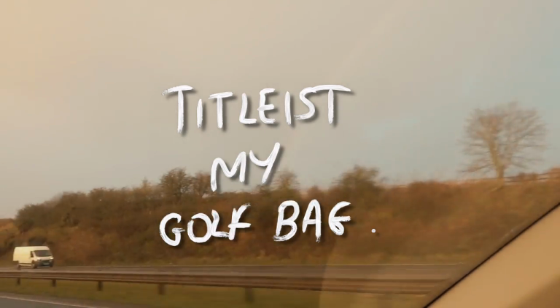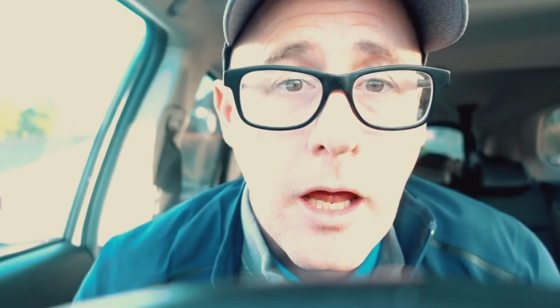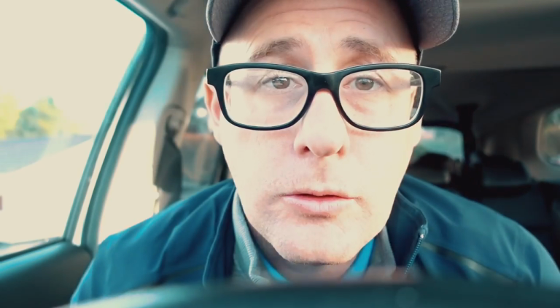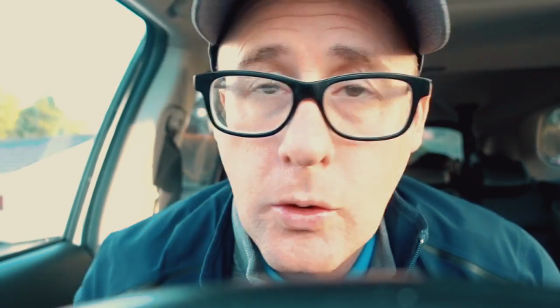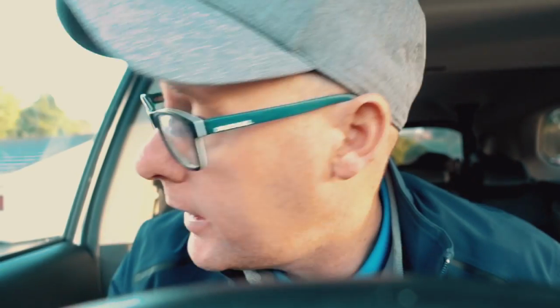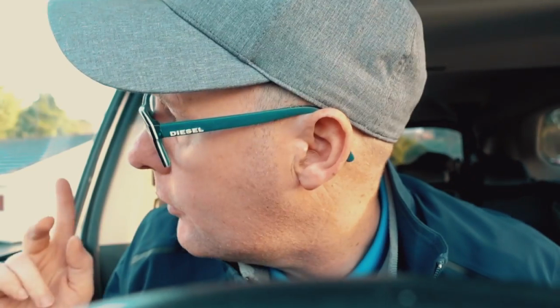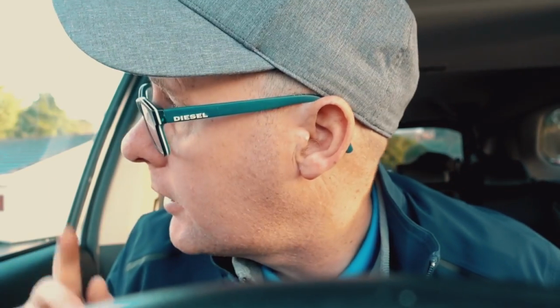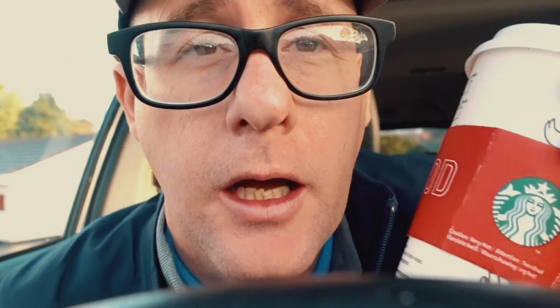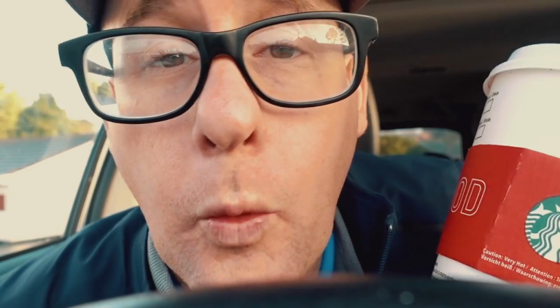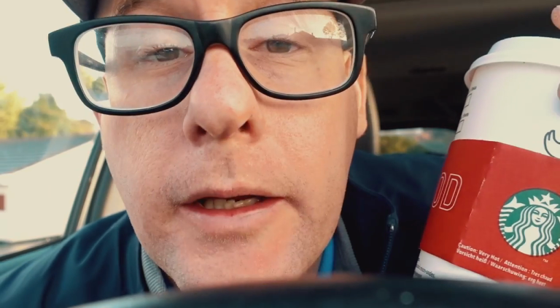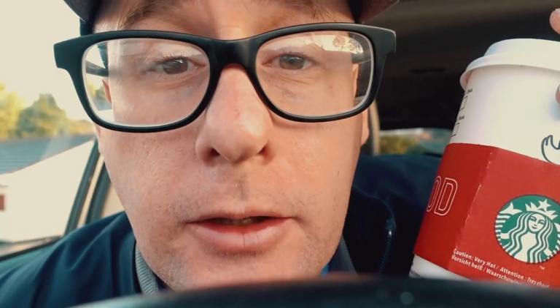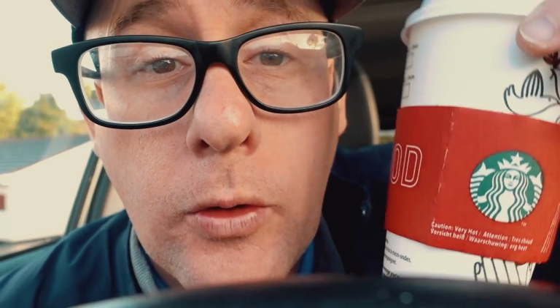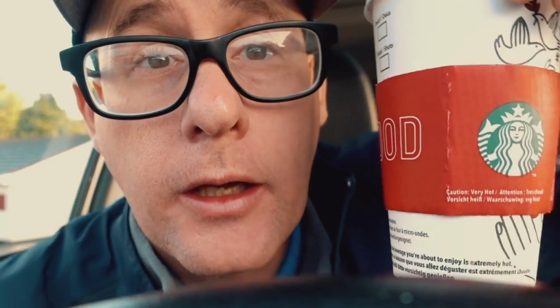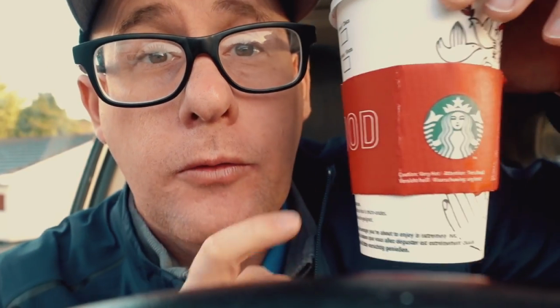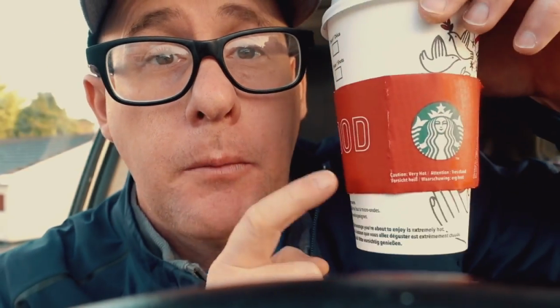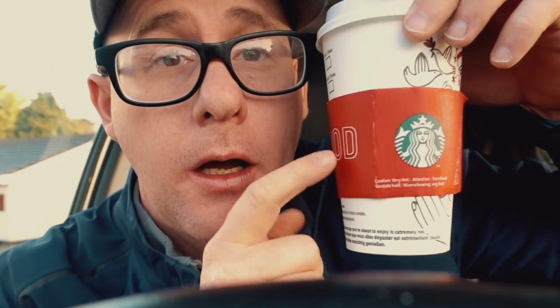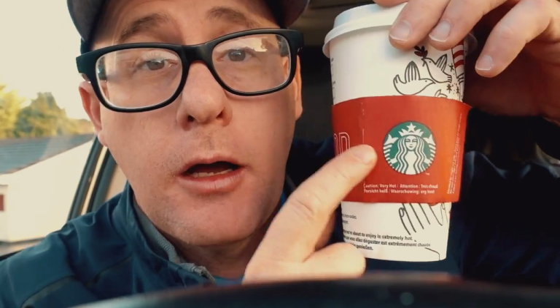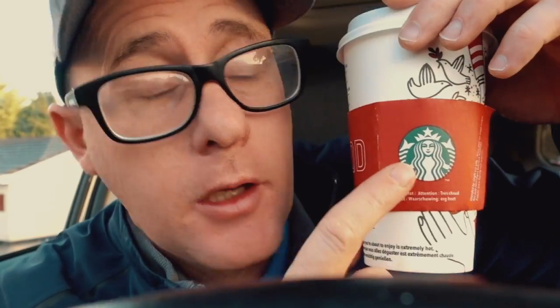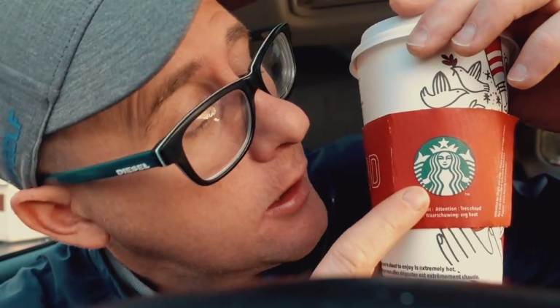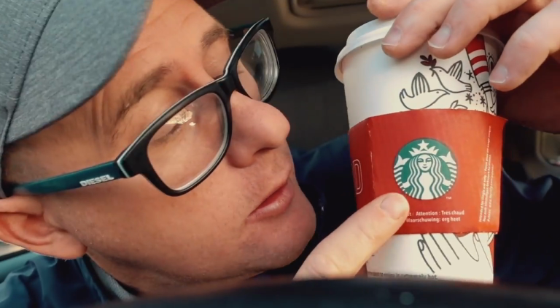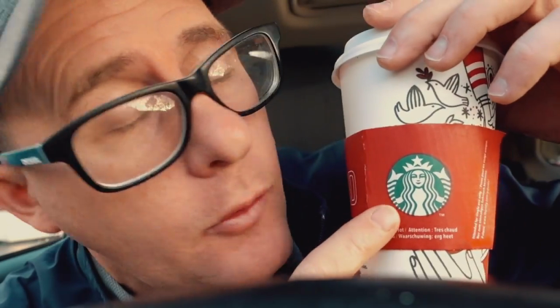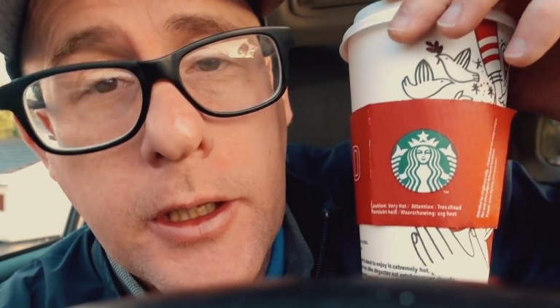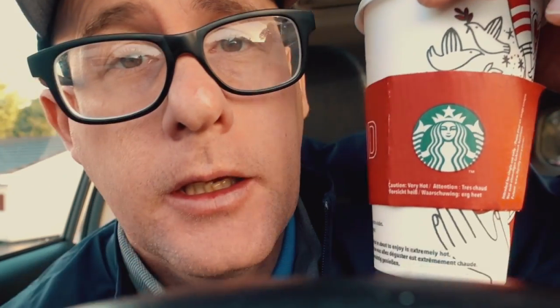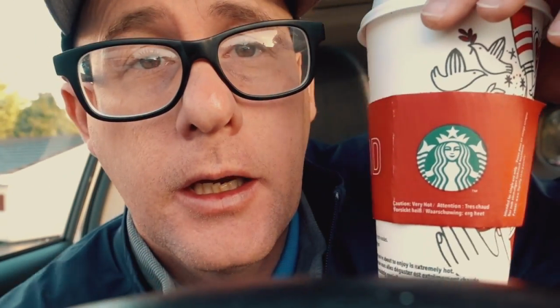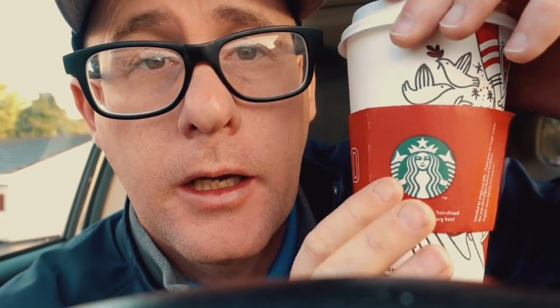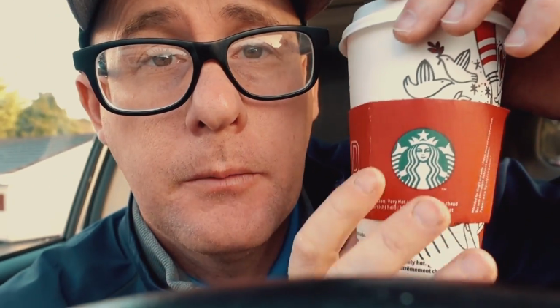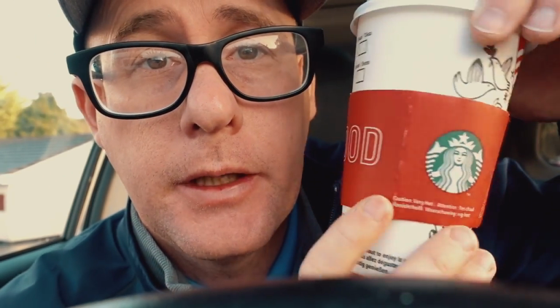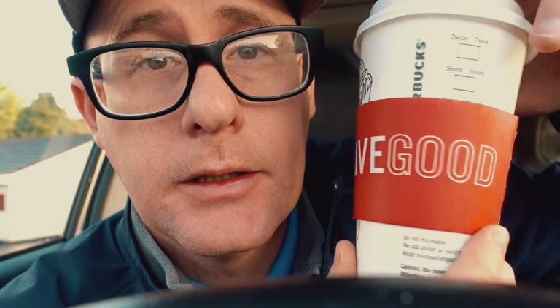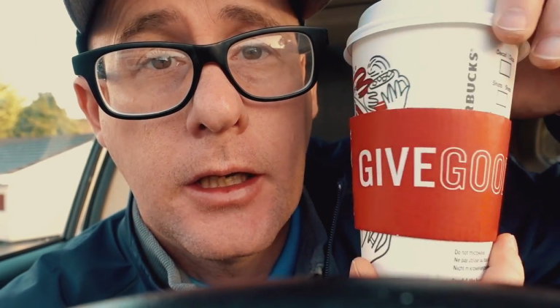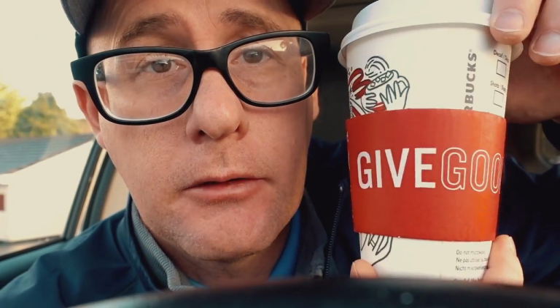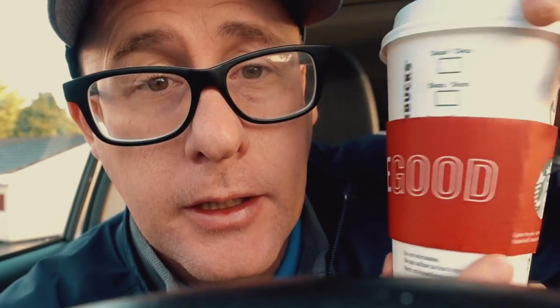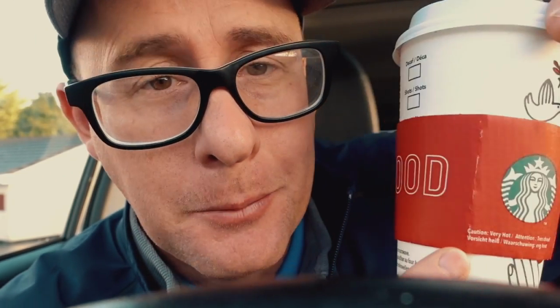Hello, Torquay Golf Club — a windy Torquay Golf Club. Other coffee companies are available.